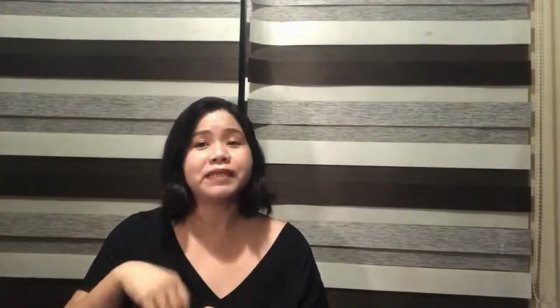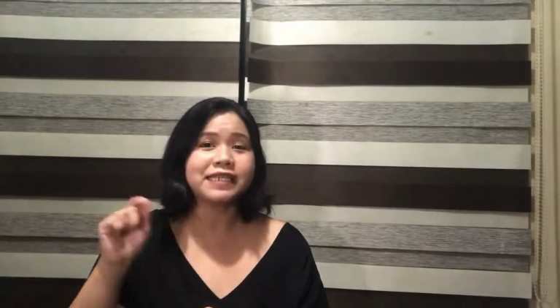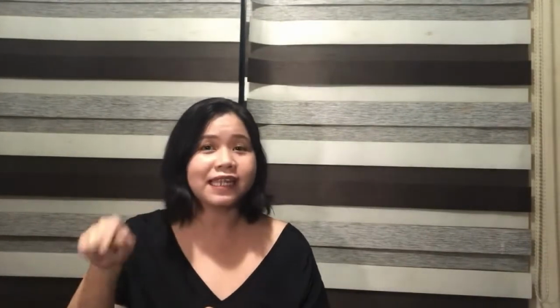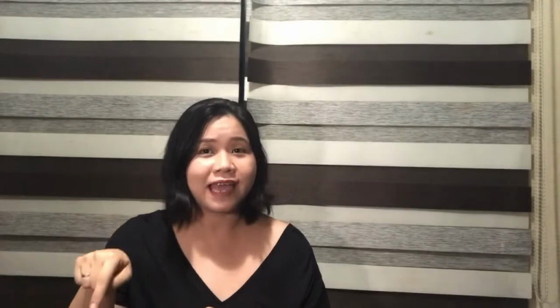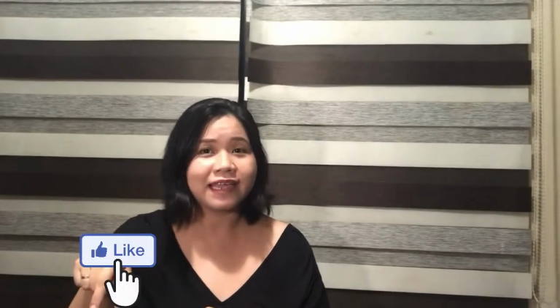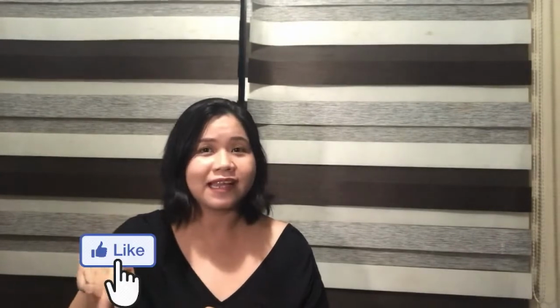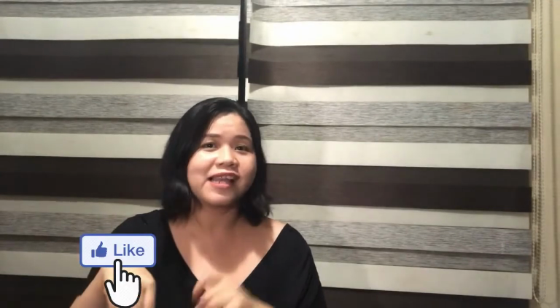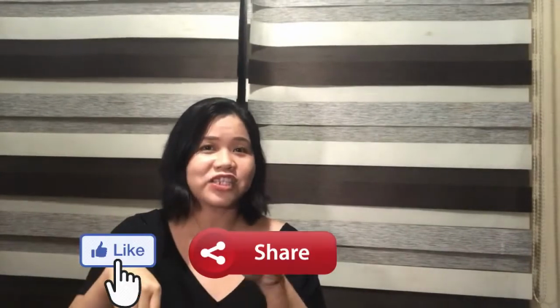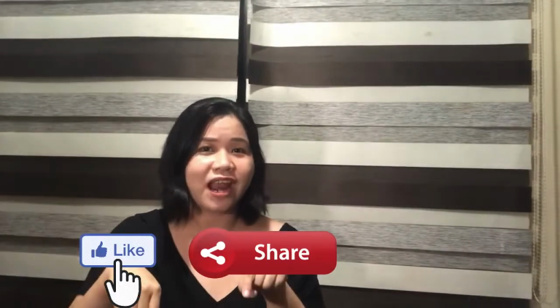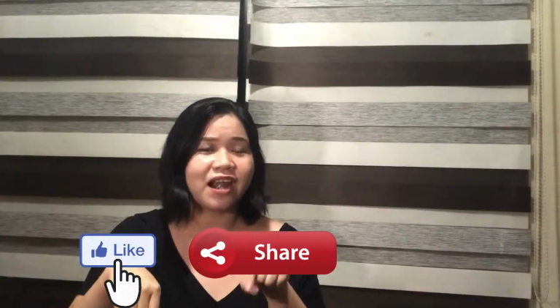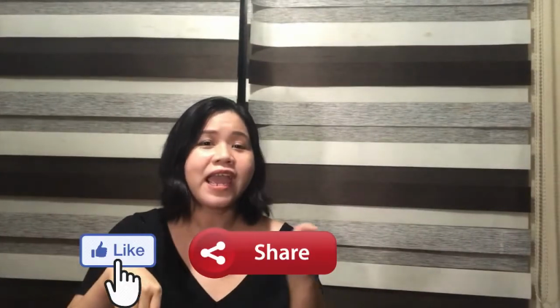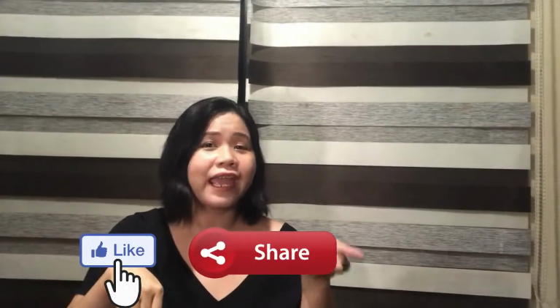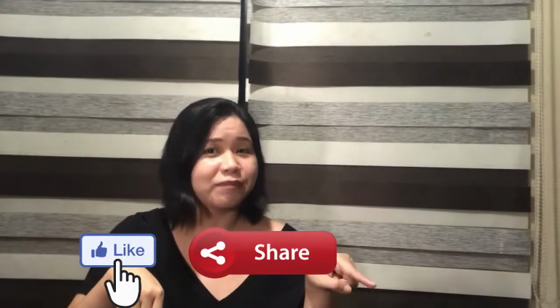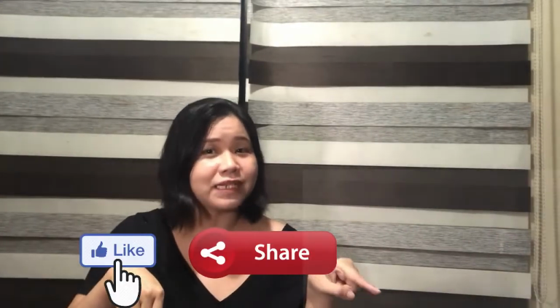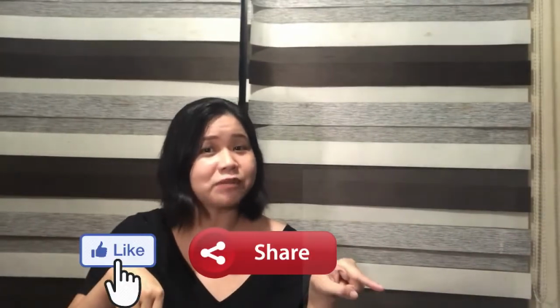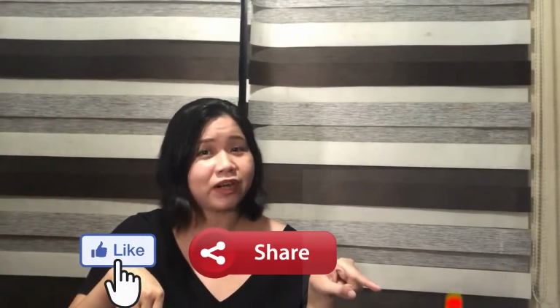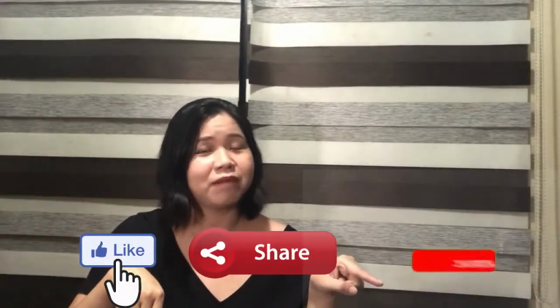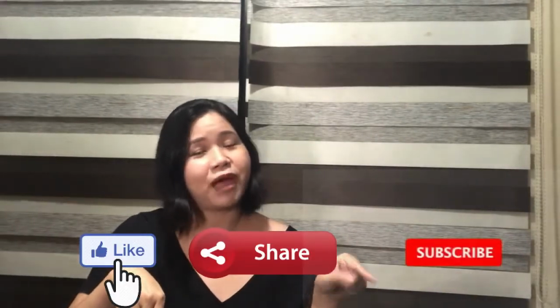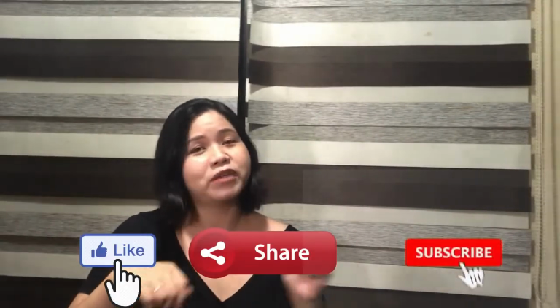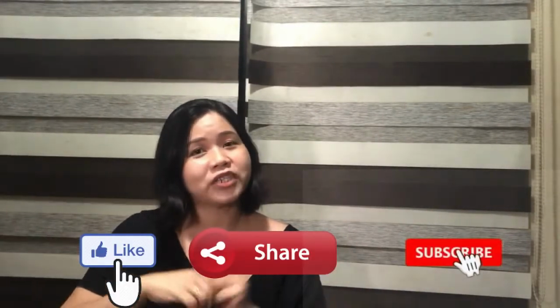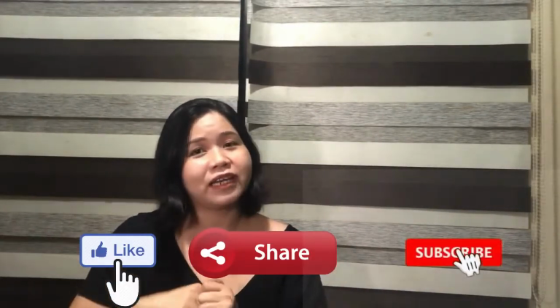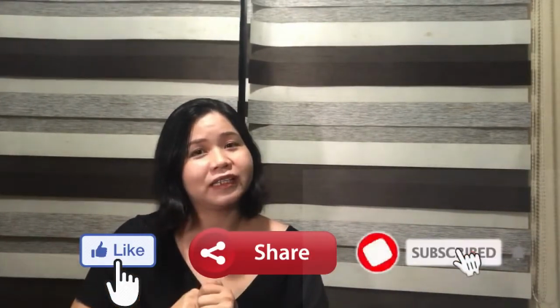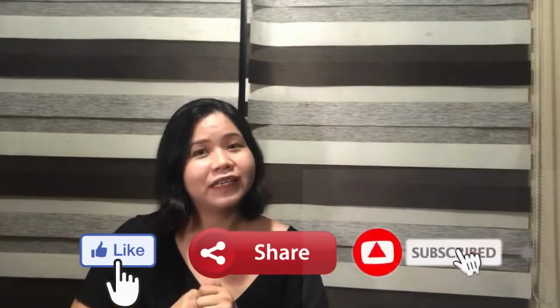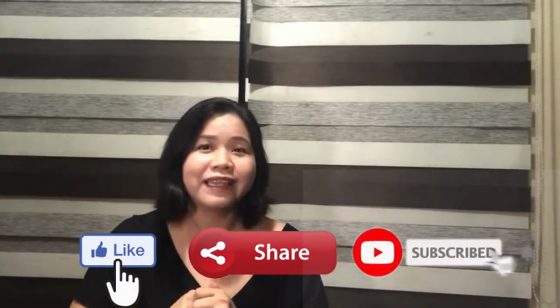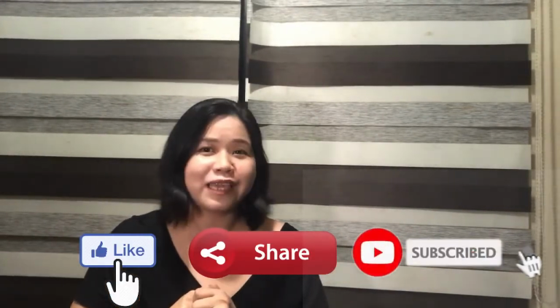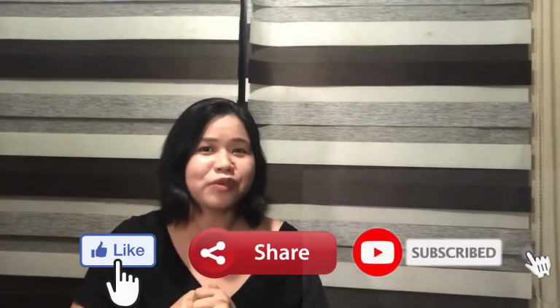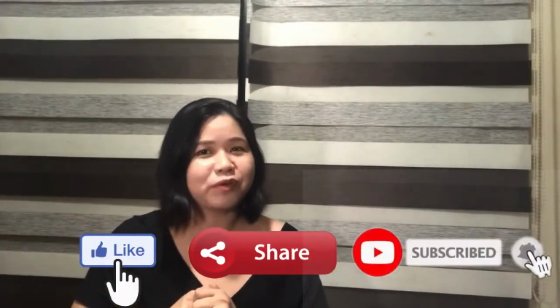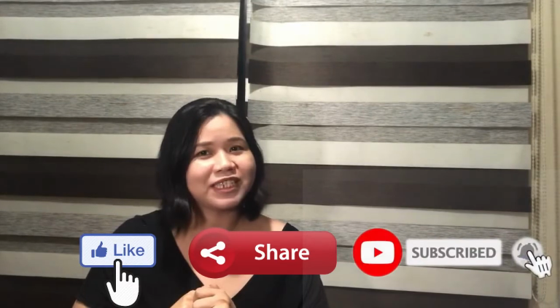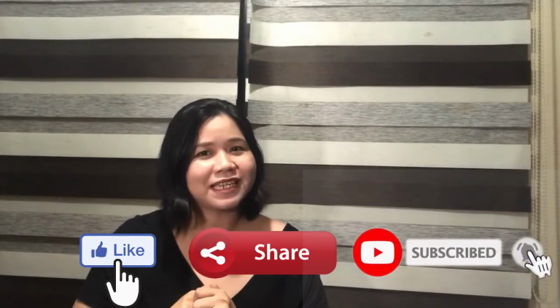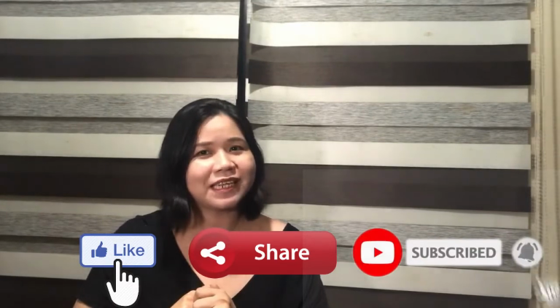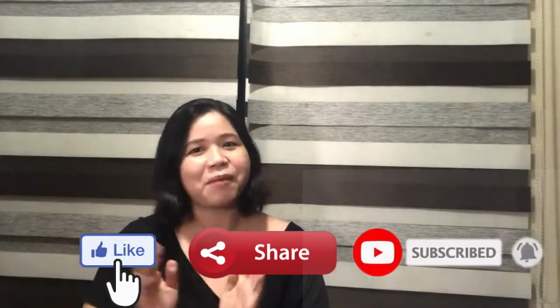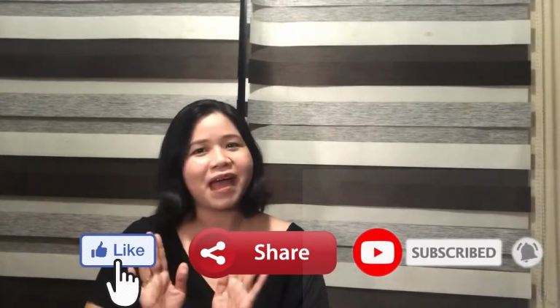Please like, share, and subscribe to our channel. Thank you for watching. Bye!